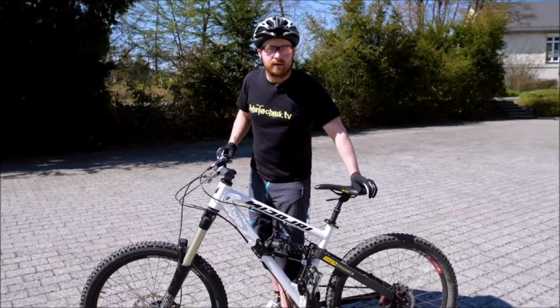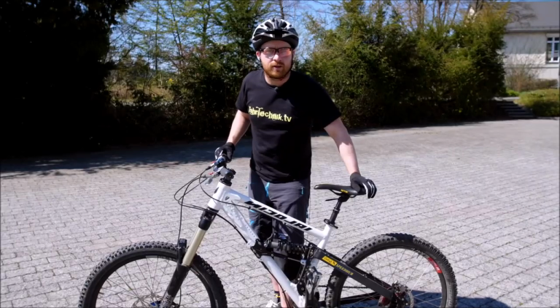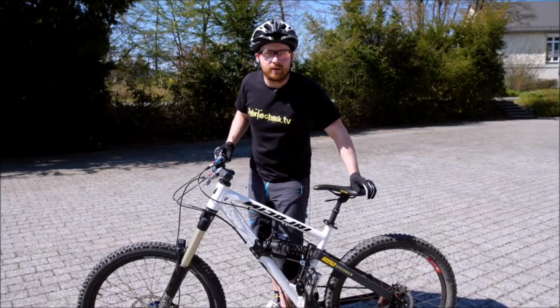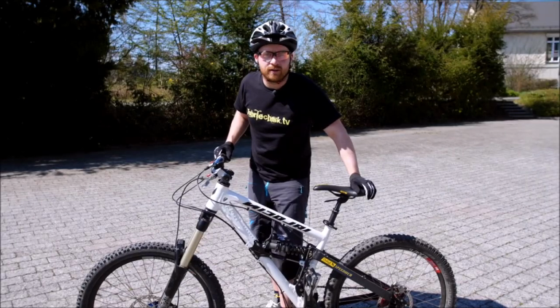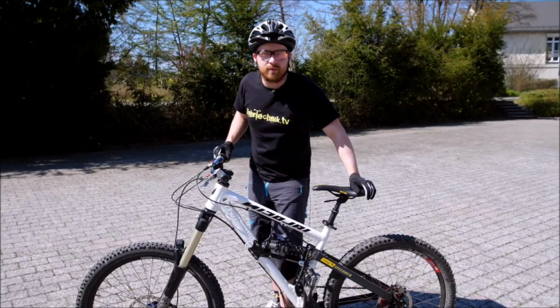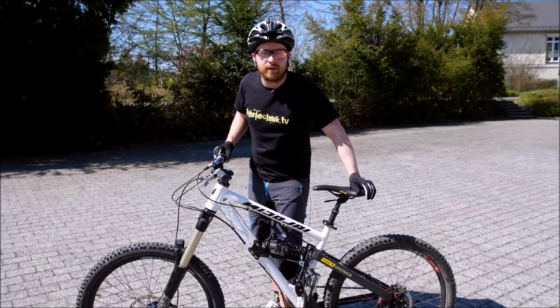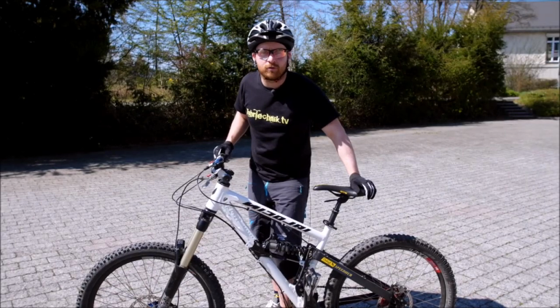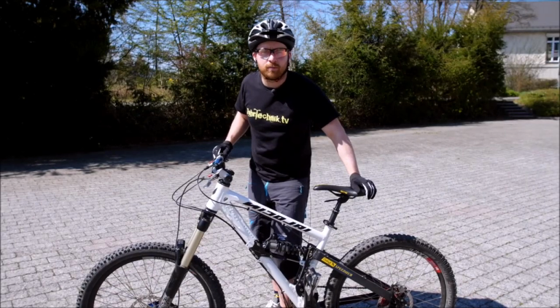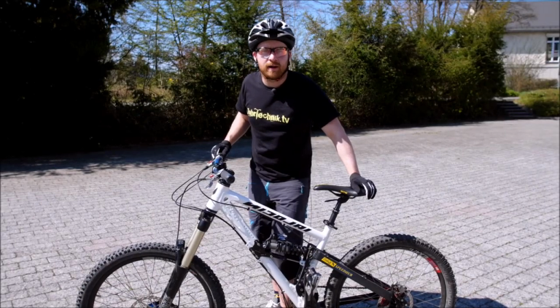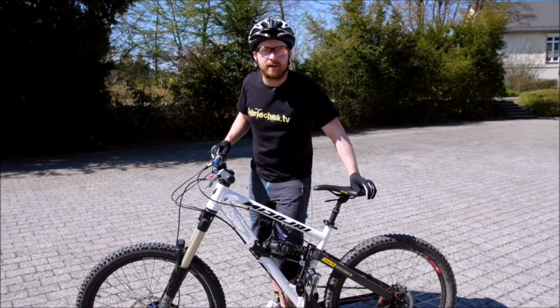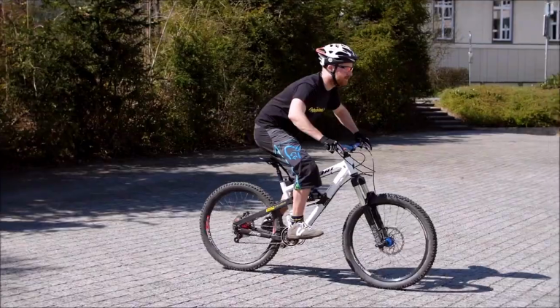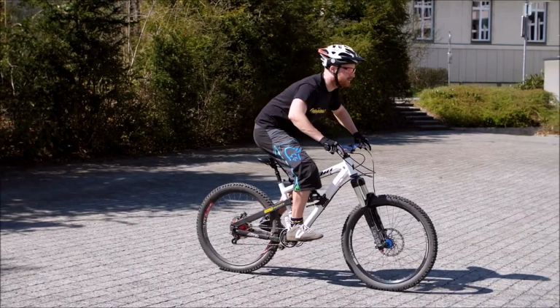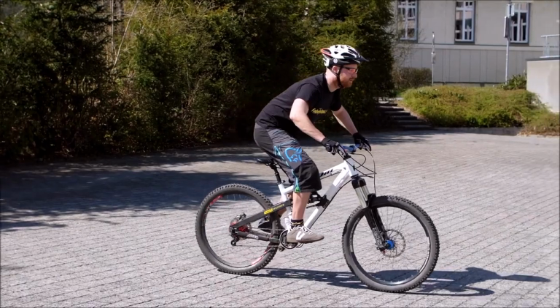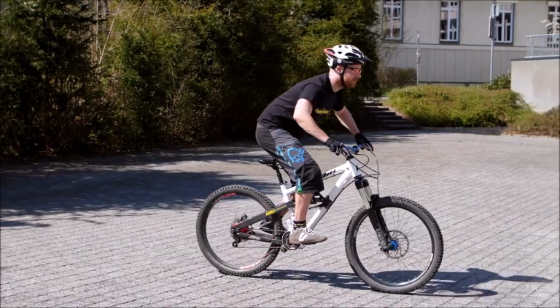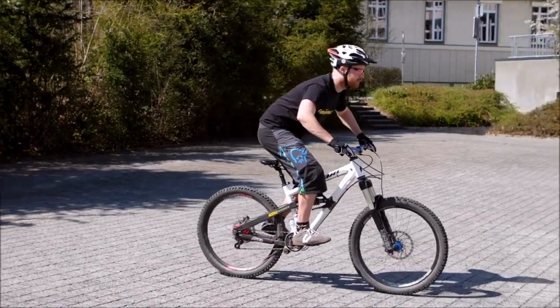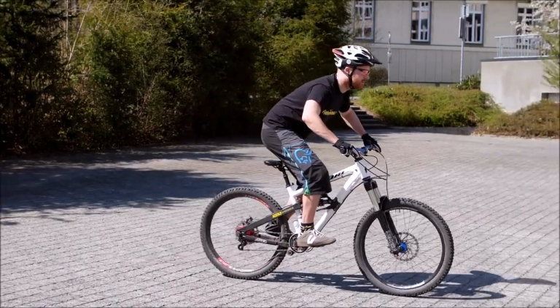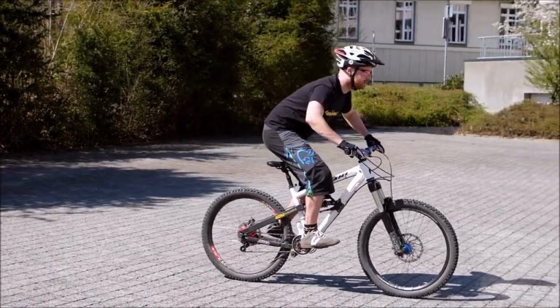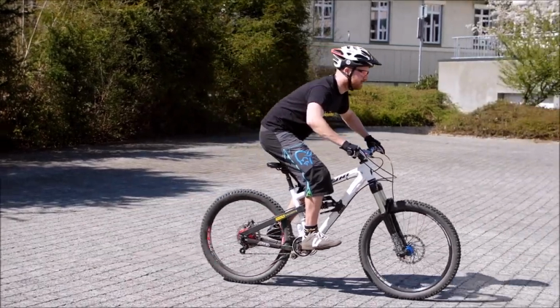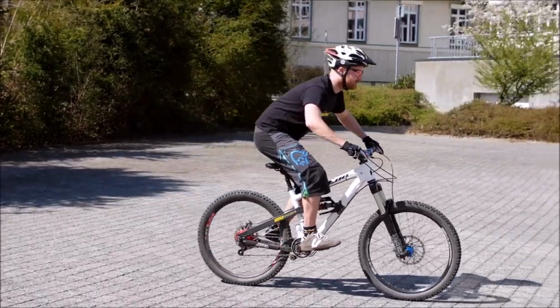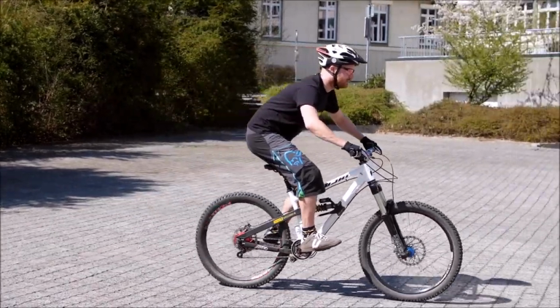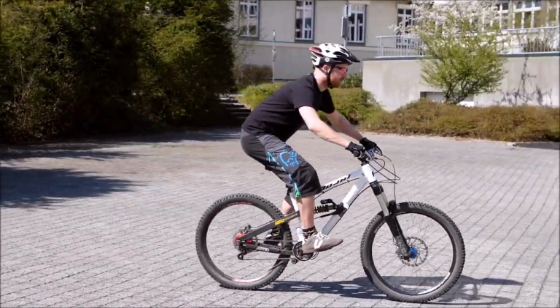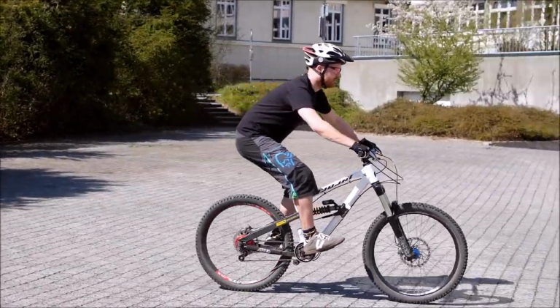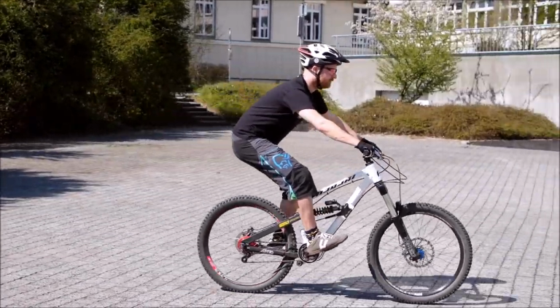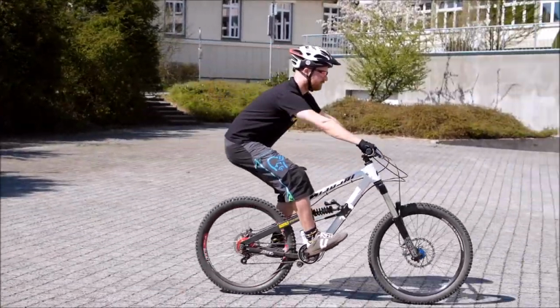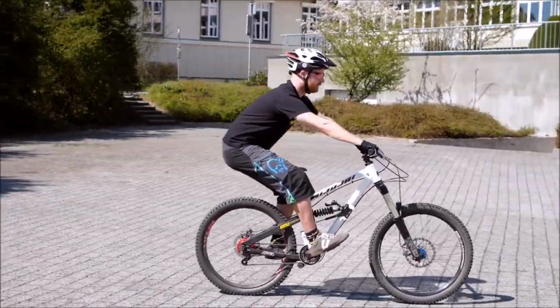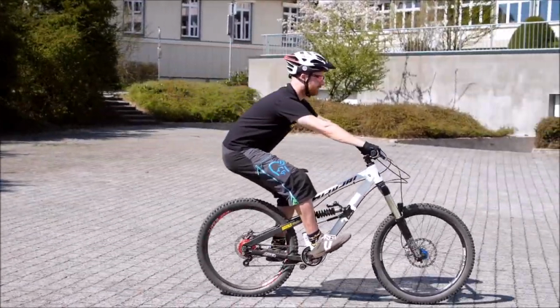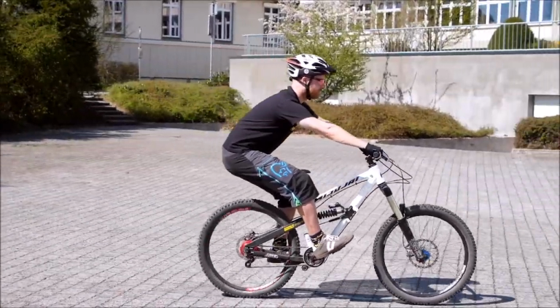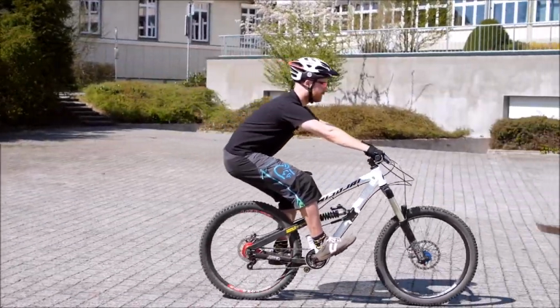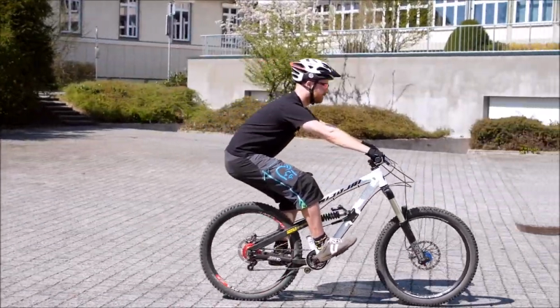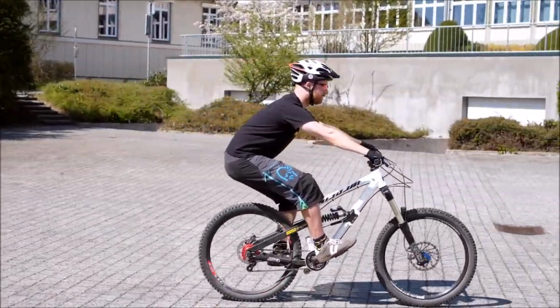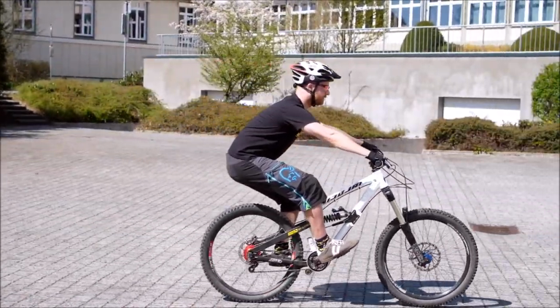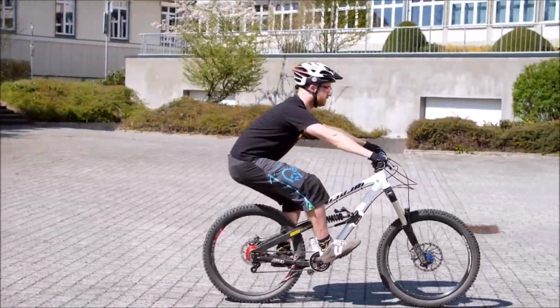Ihr könnt diese Bewegung nochmal in Zeitlupe ausführen, um sie zu spüren. Dann packt ihr Dynamik dazu.